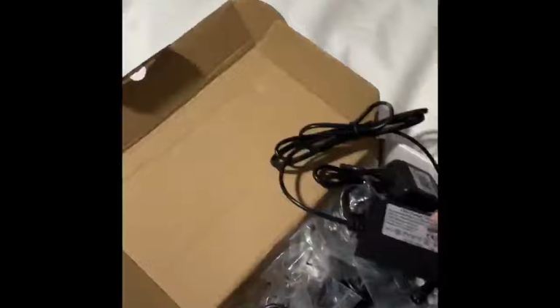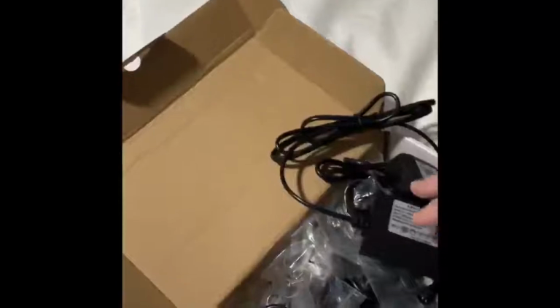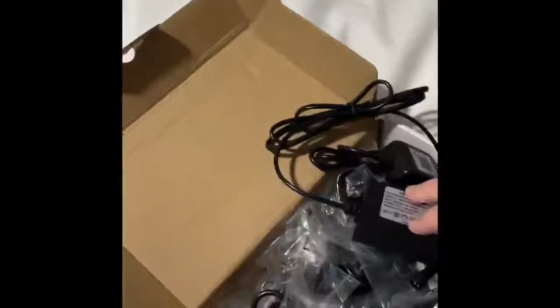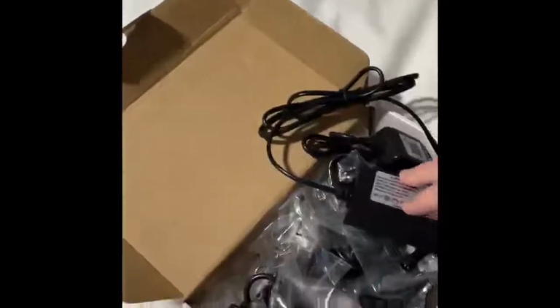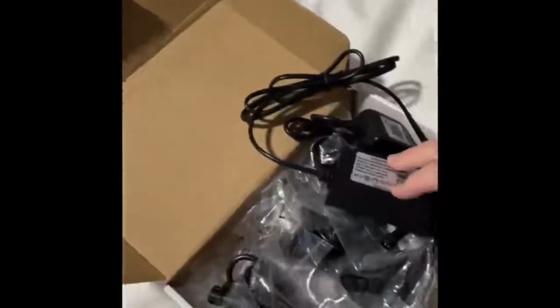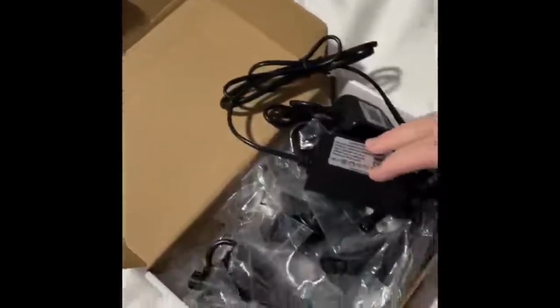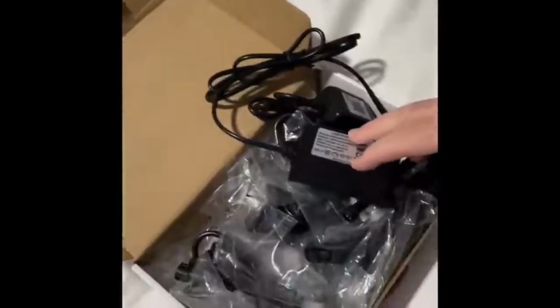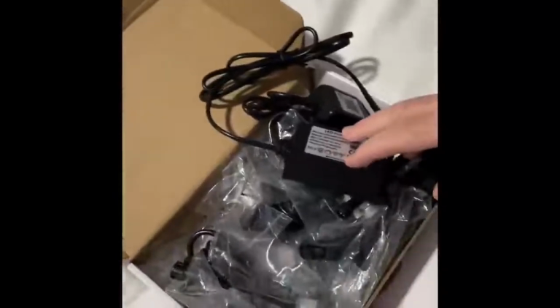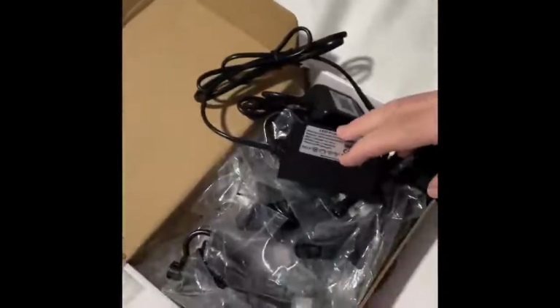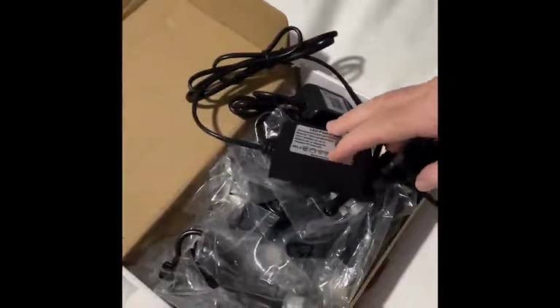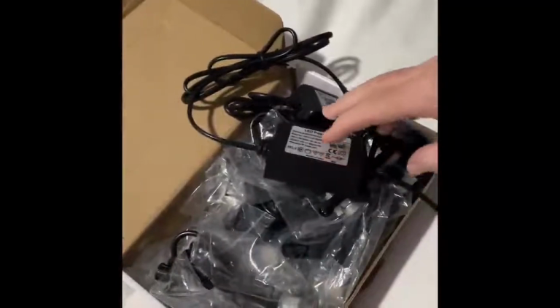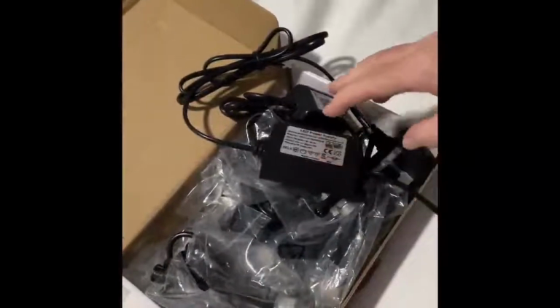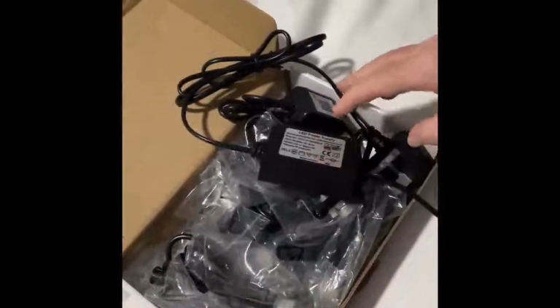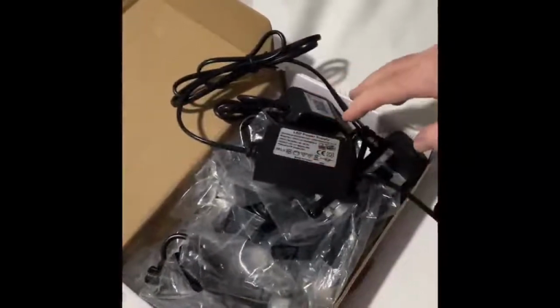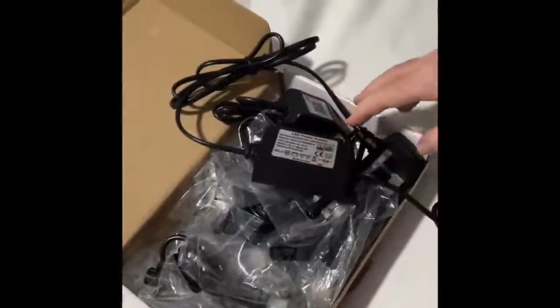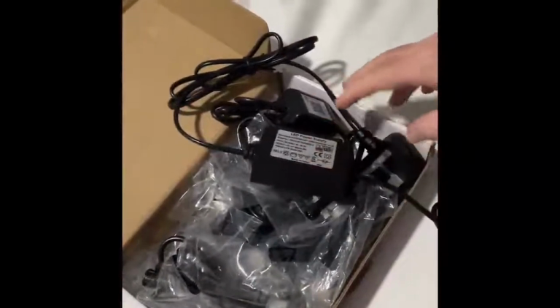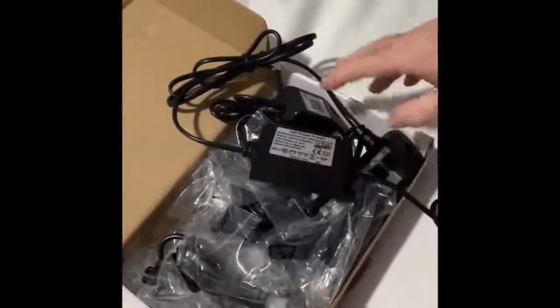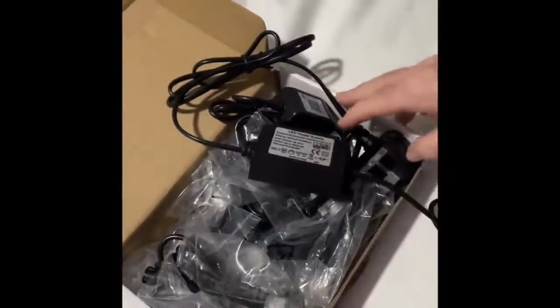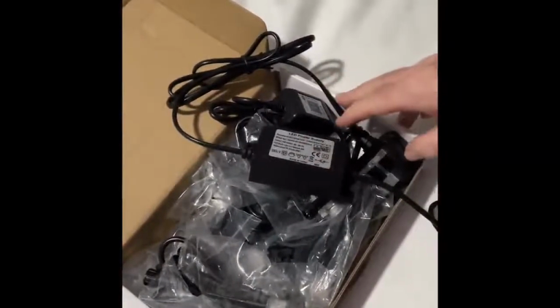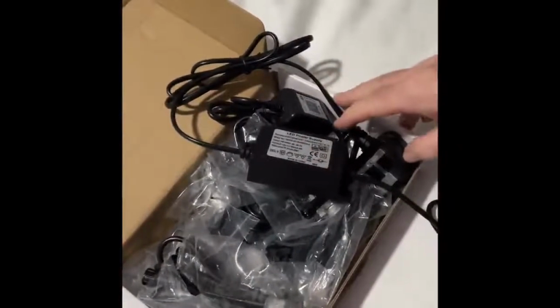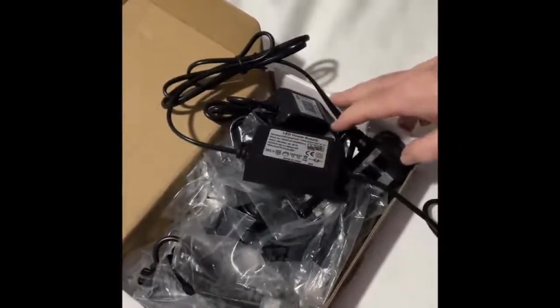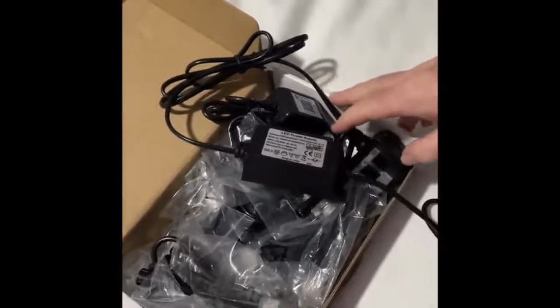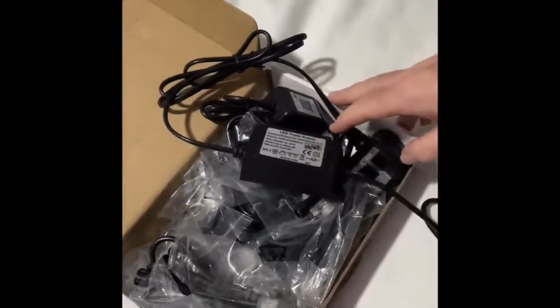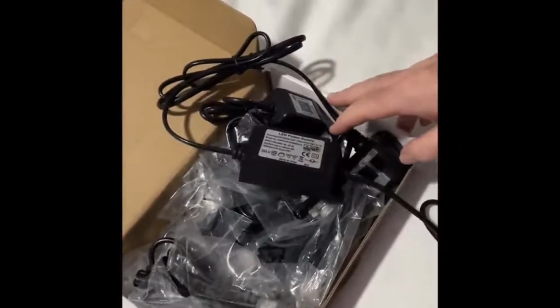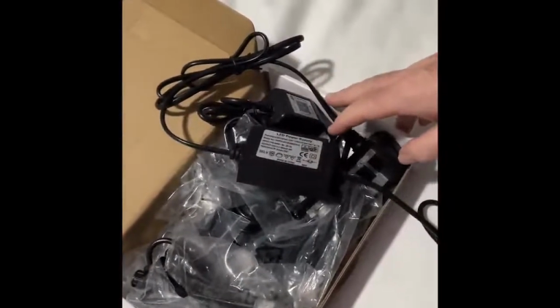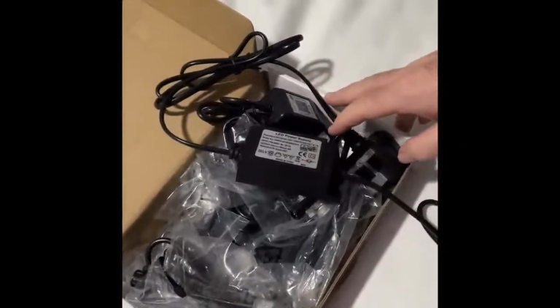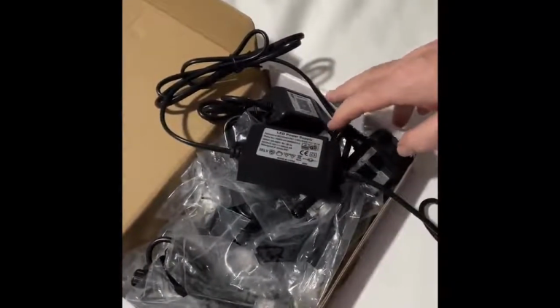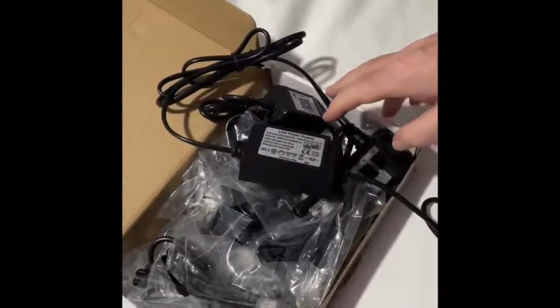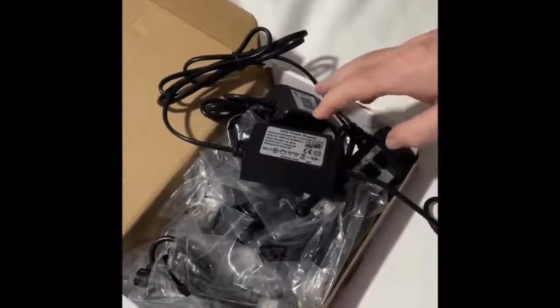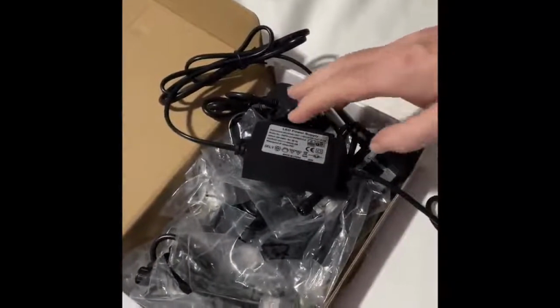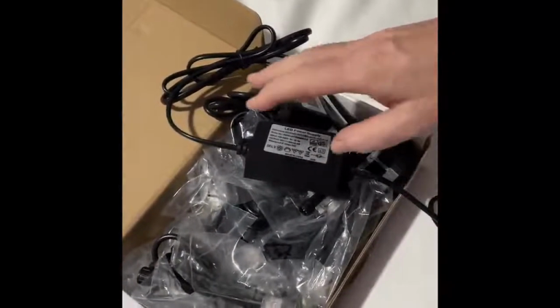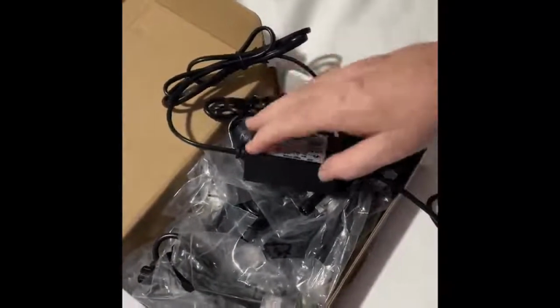Hi everyone, I just want to give you a quick video of the unboxing of the Tsubosi decking lights.